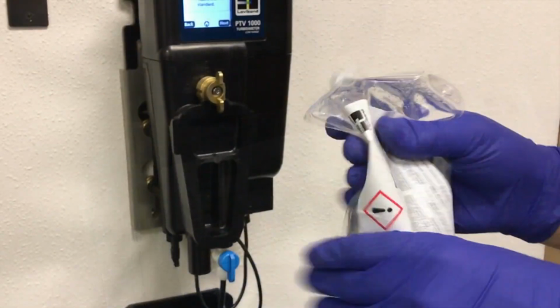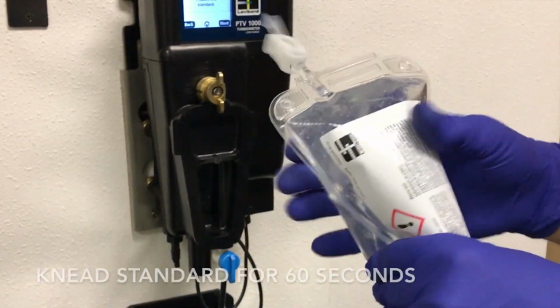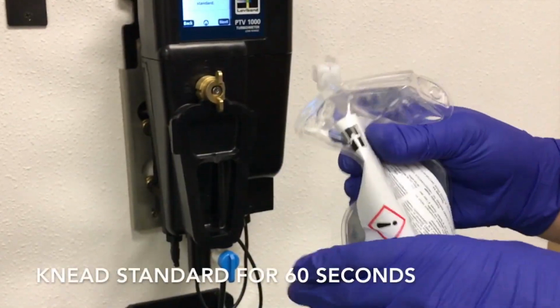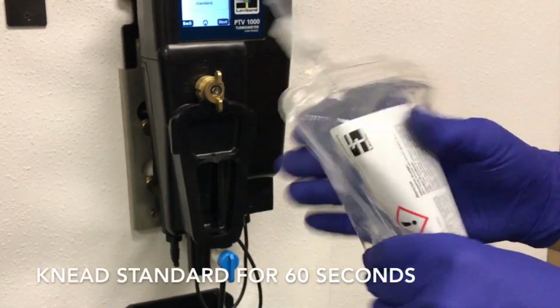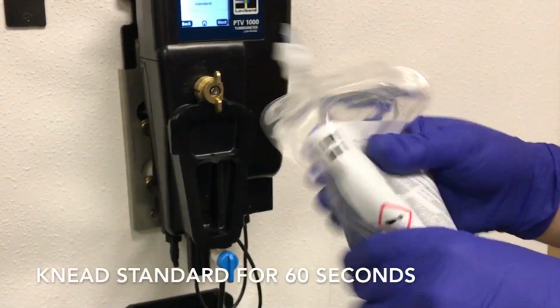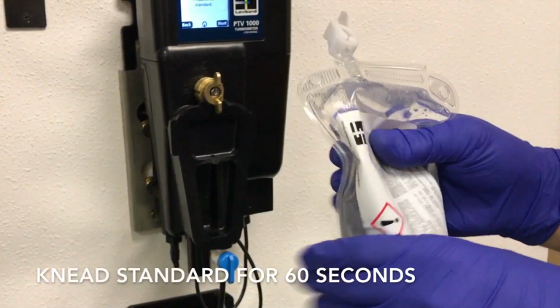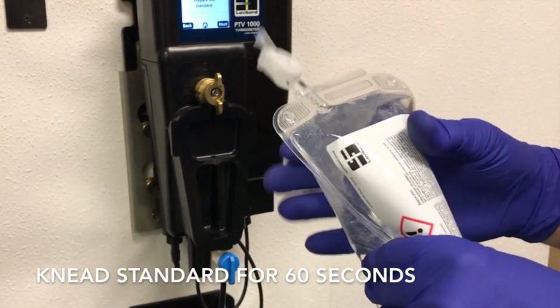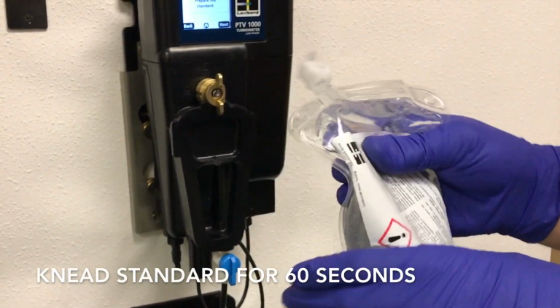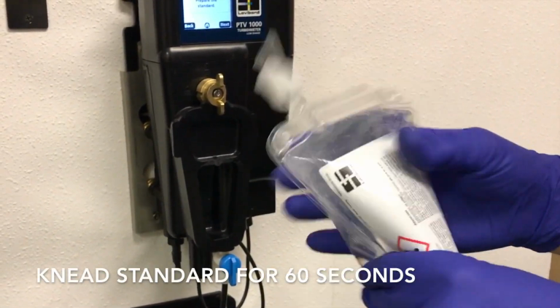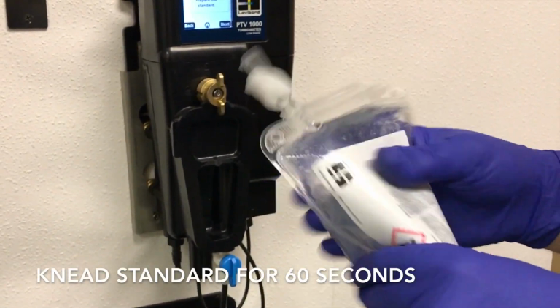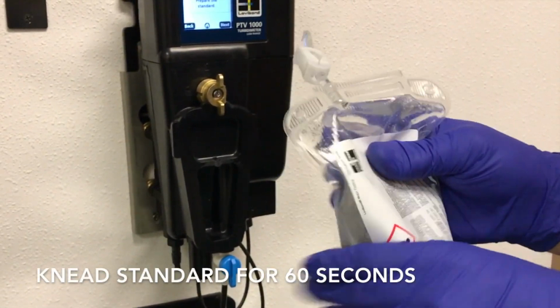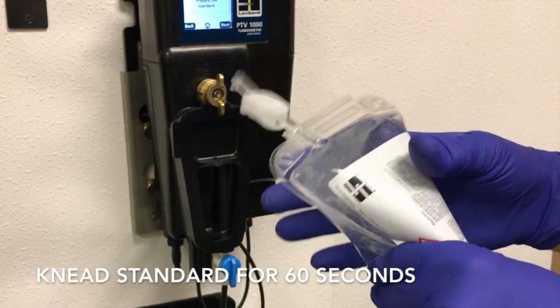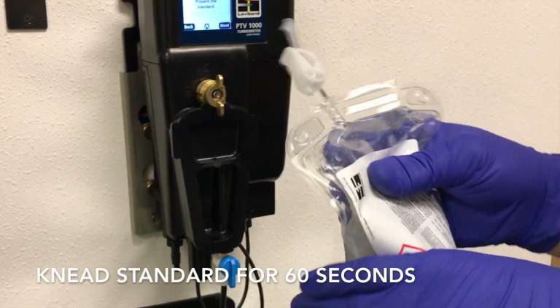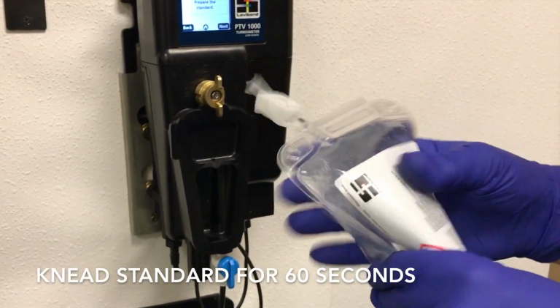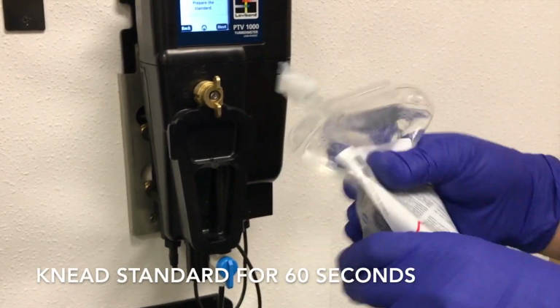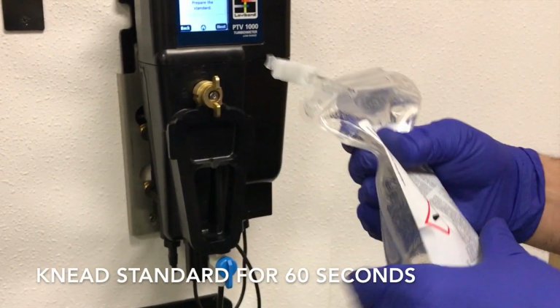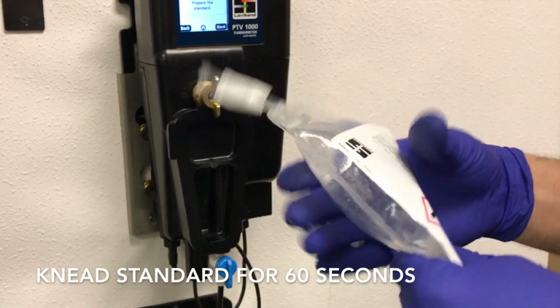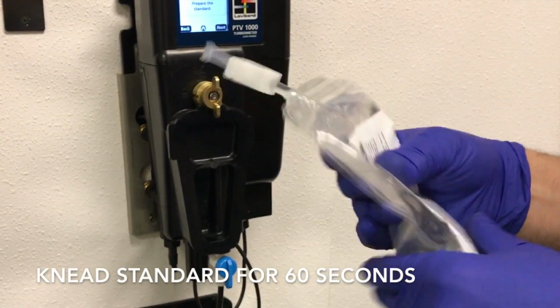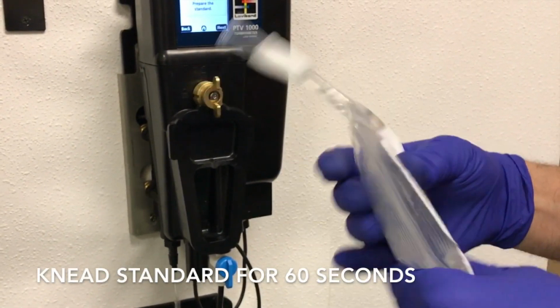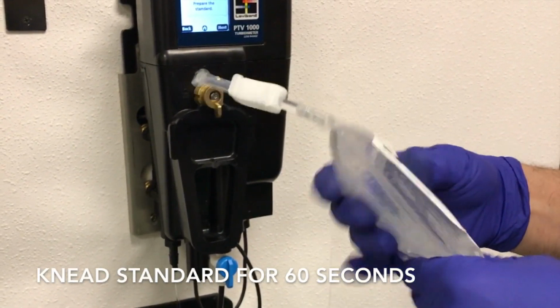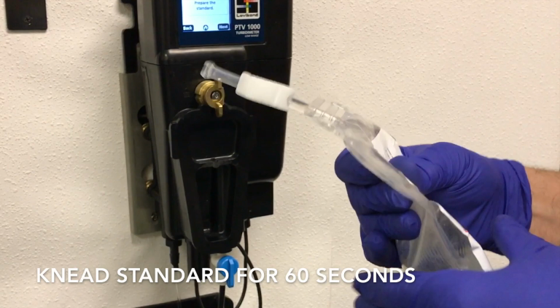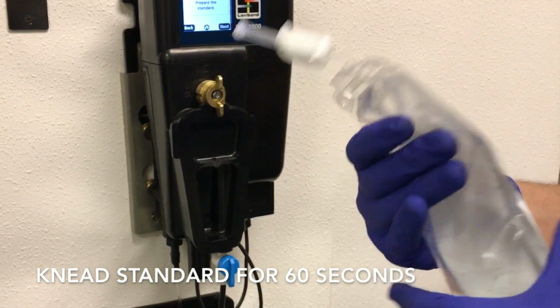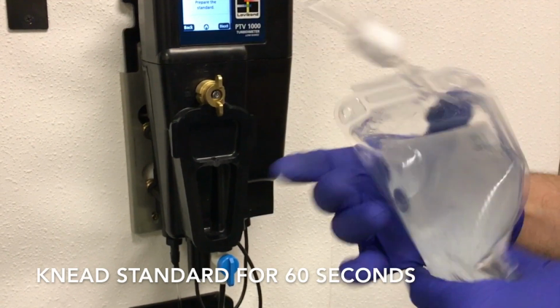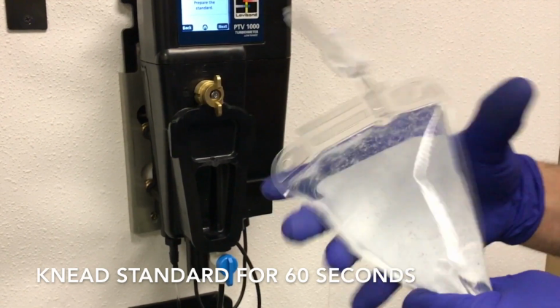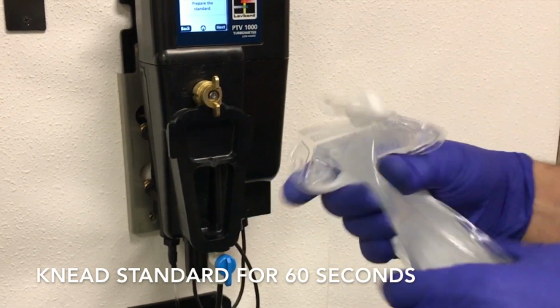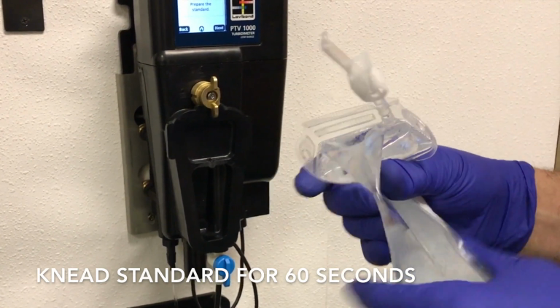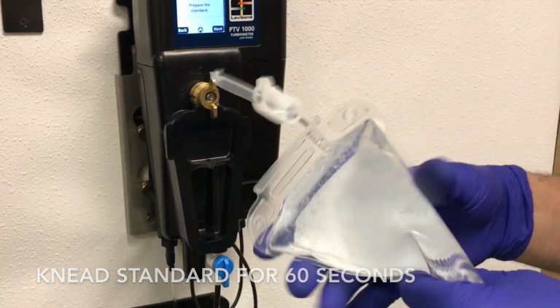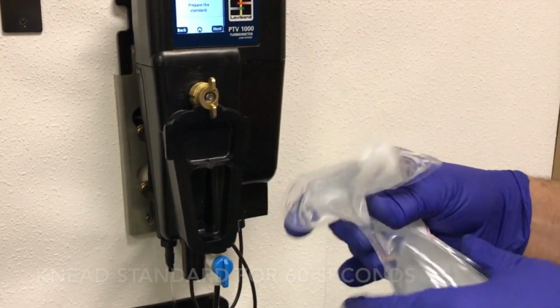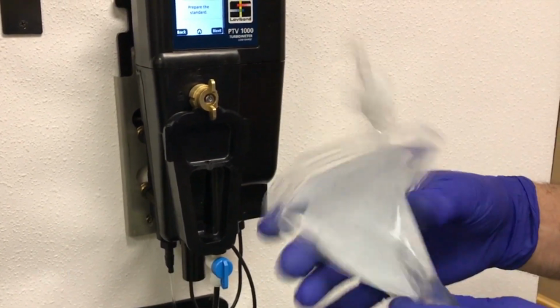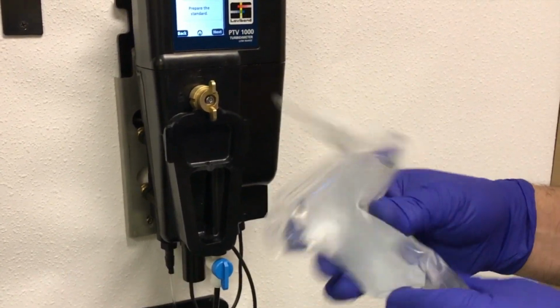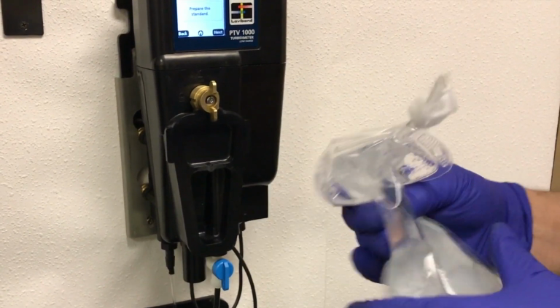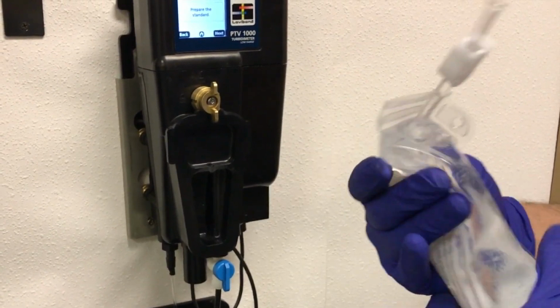Knead the standard for 60 seconds. This will help equally distribute the contents. Please do not shake or invert the TCAL Plus standard.